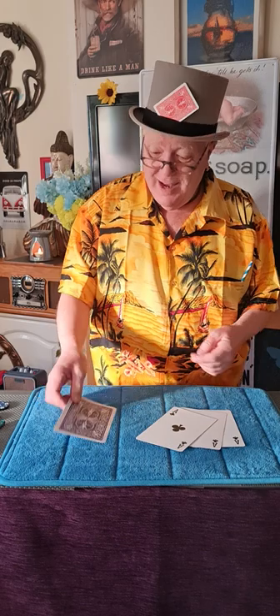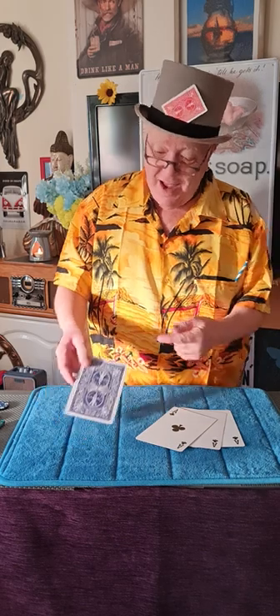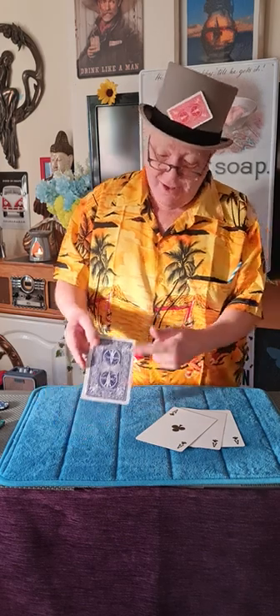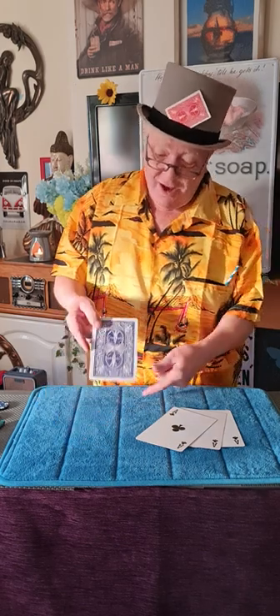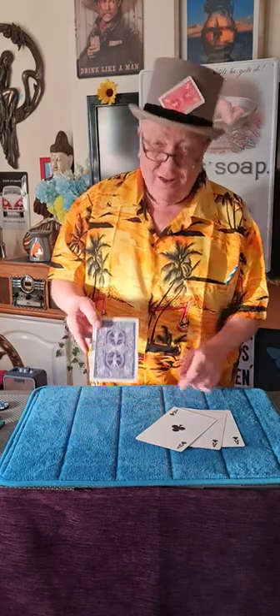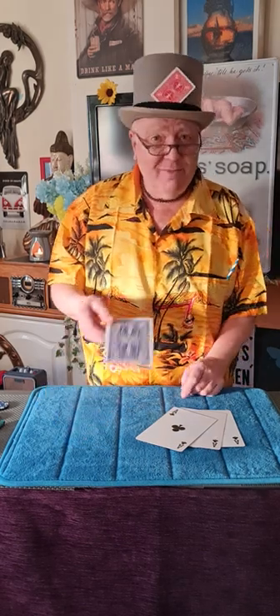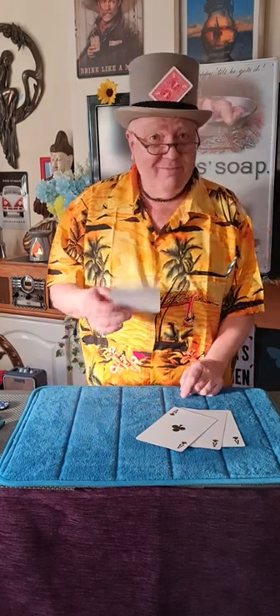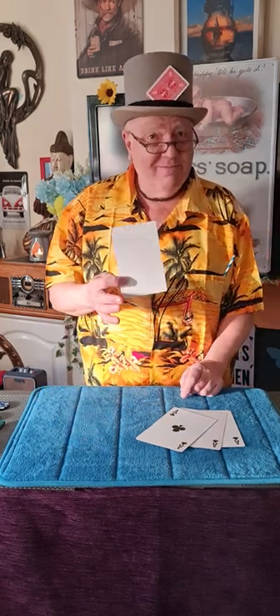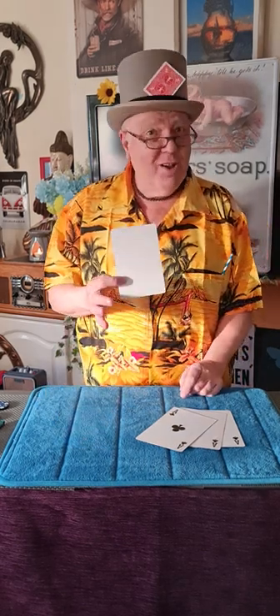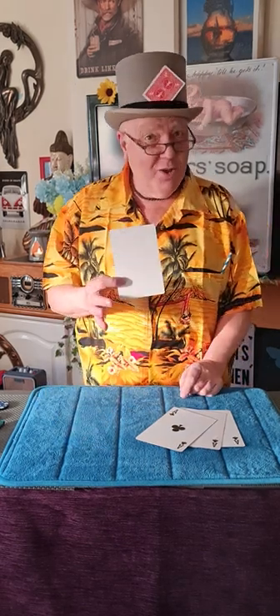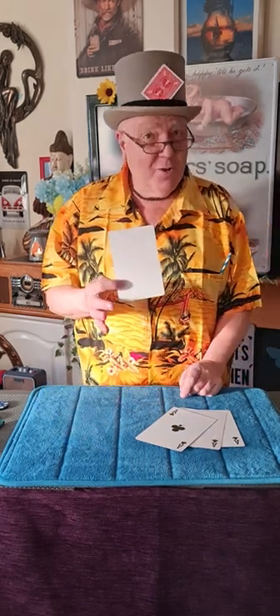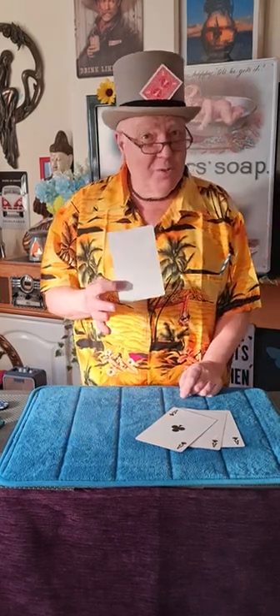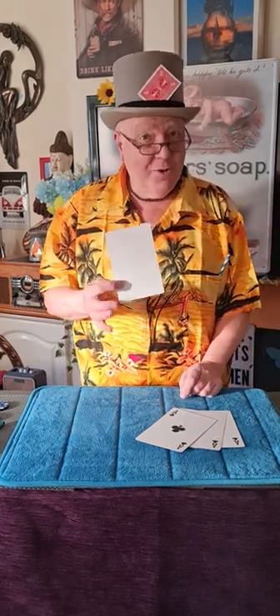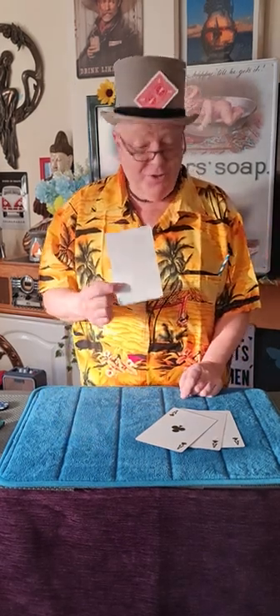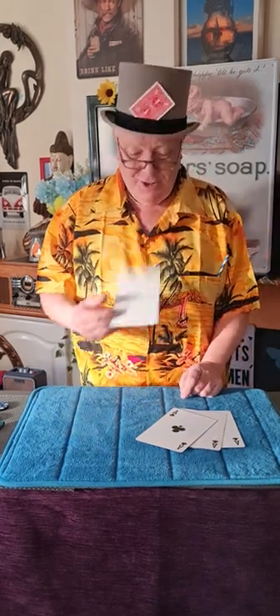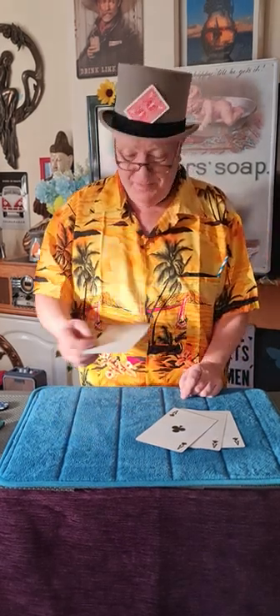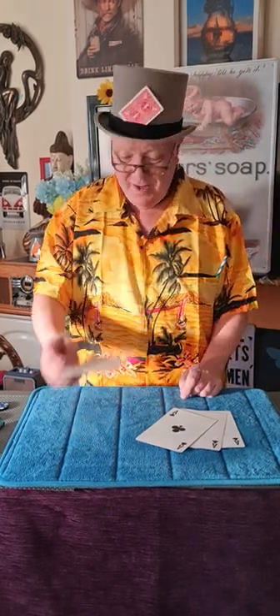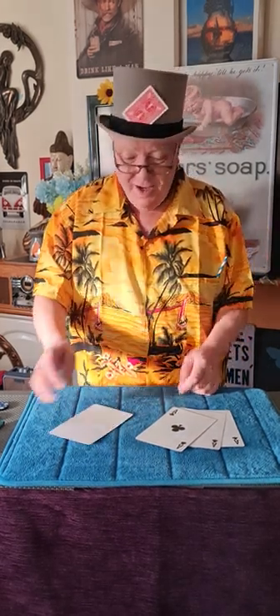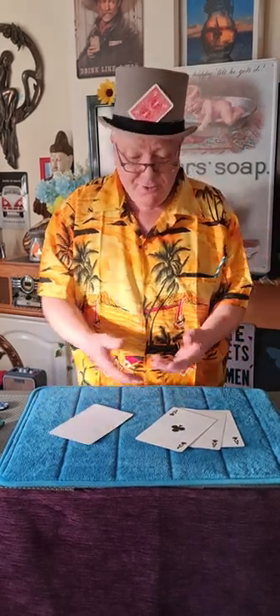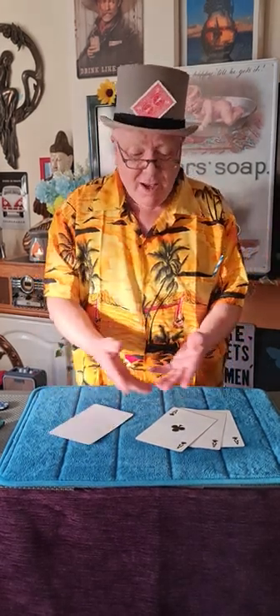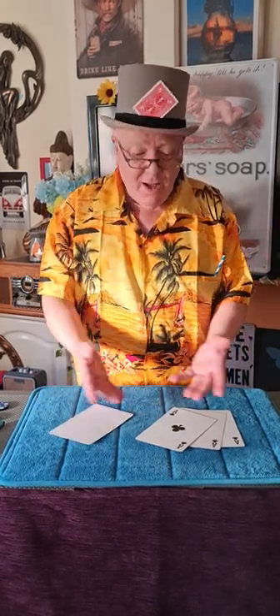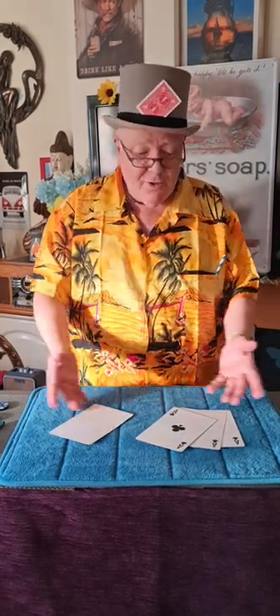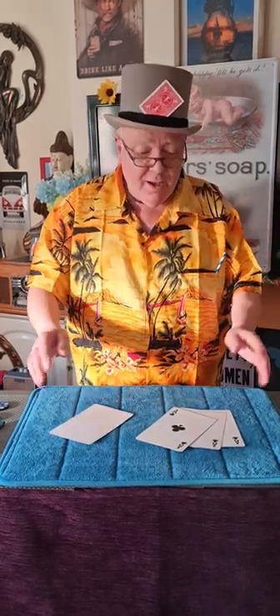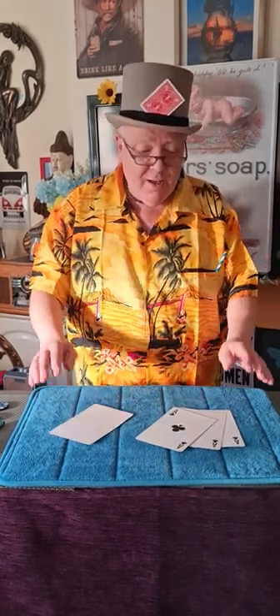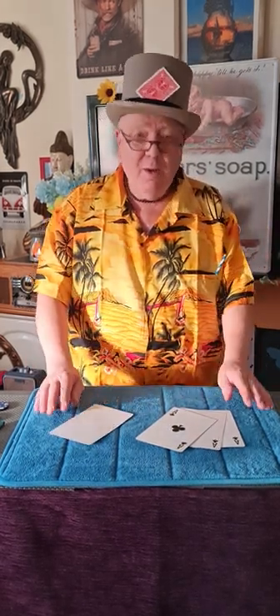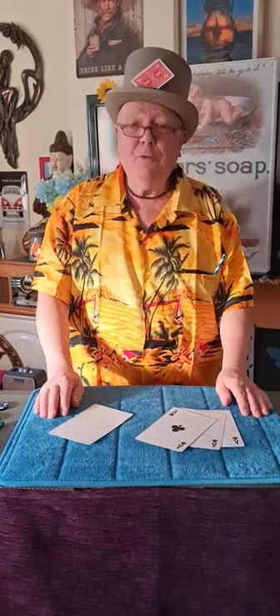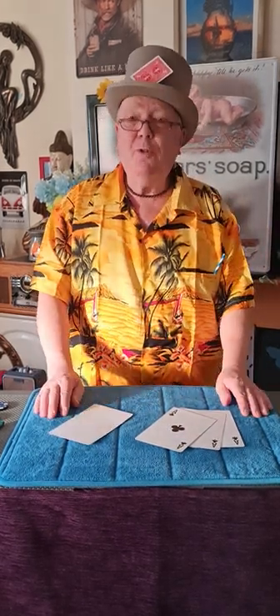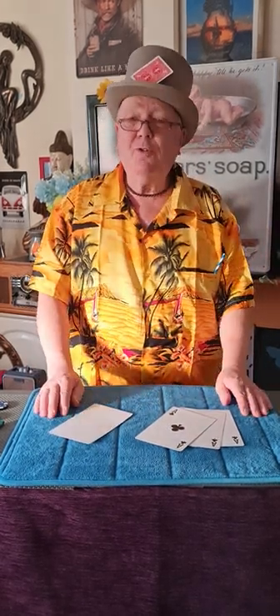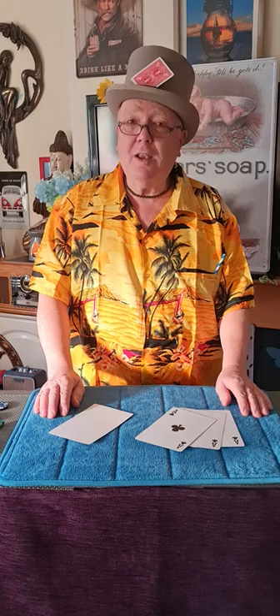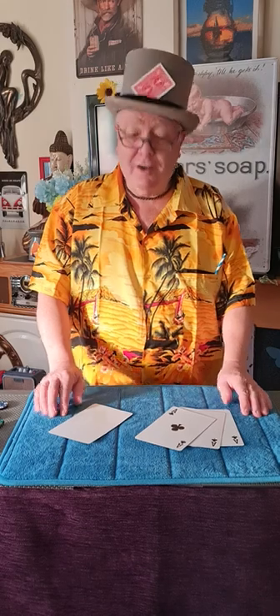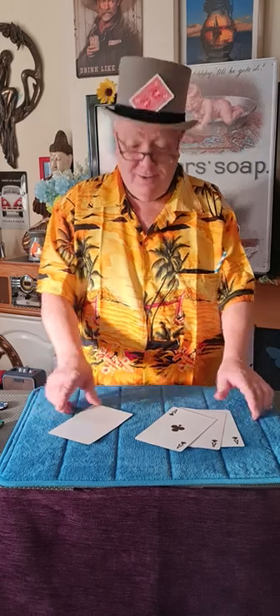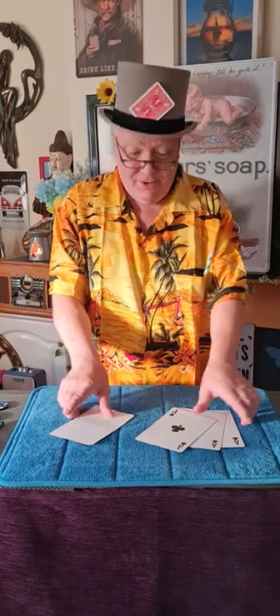That's the card you've got to watch. Three card trick with four trick cards.